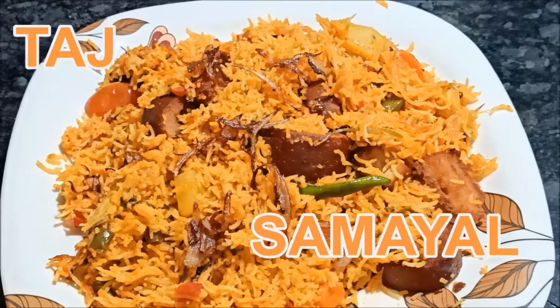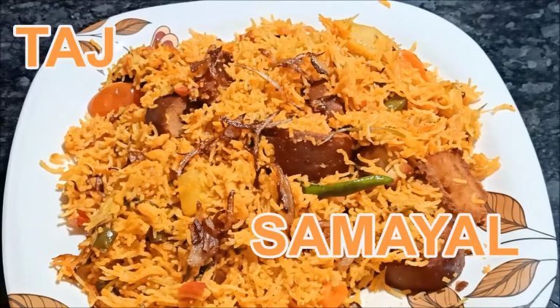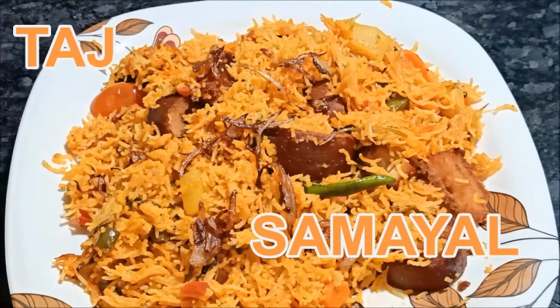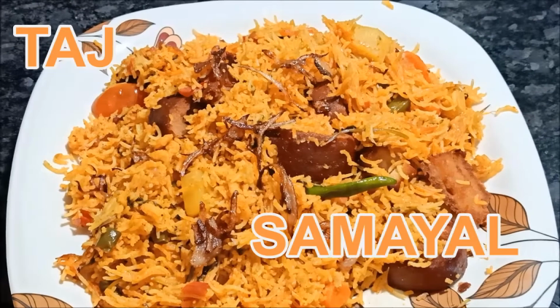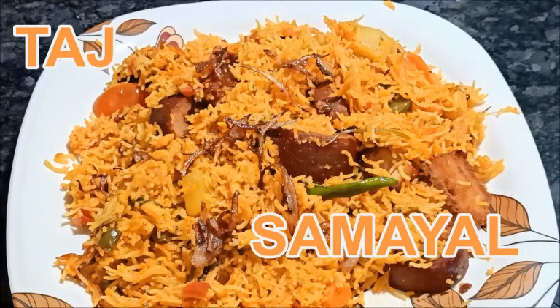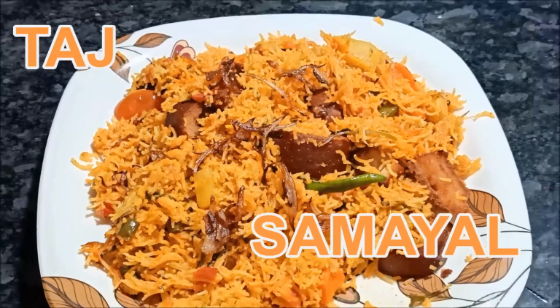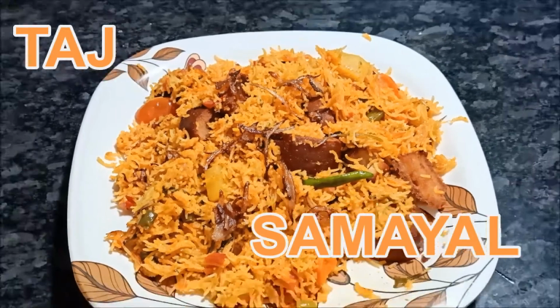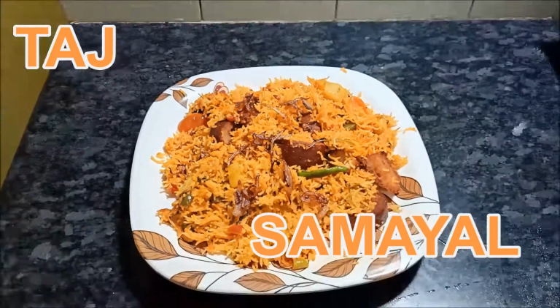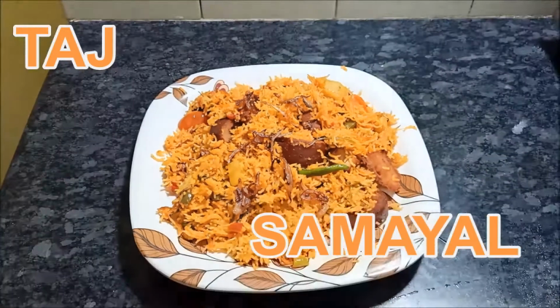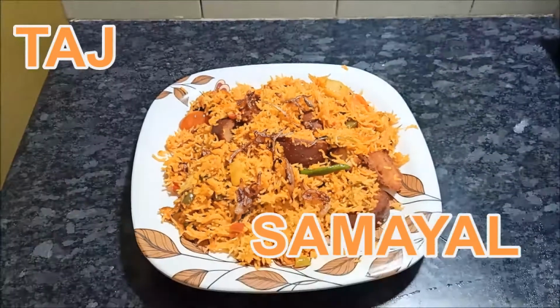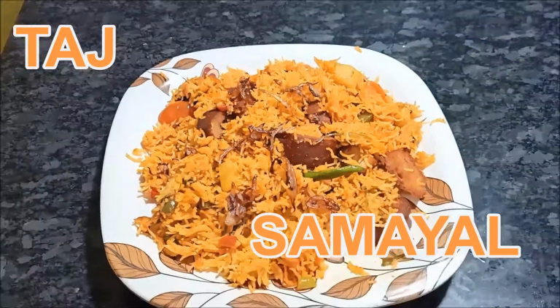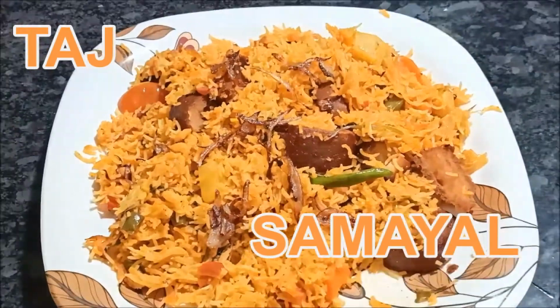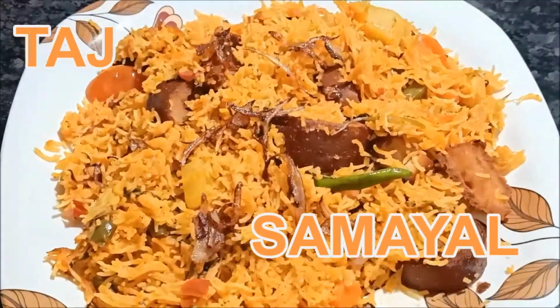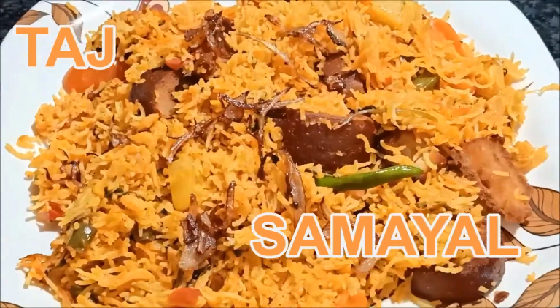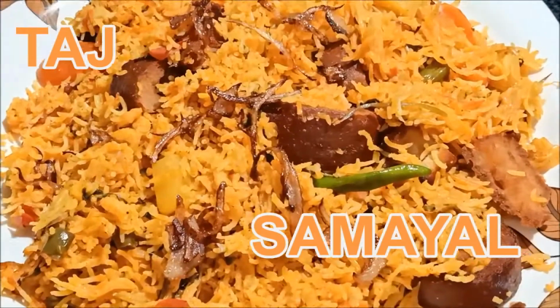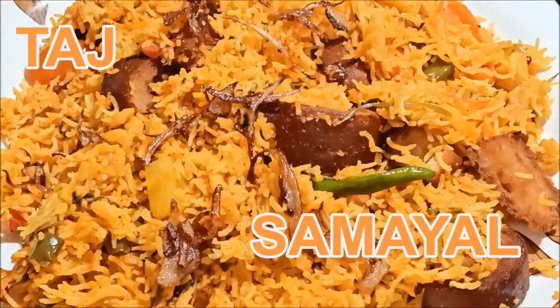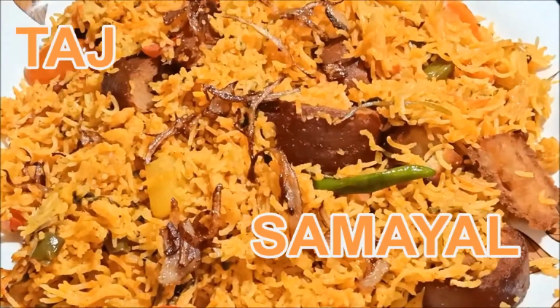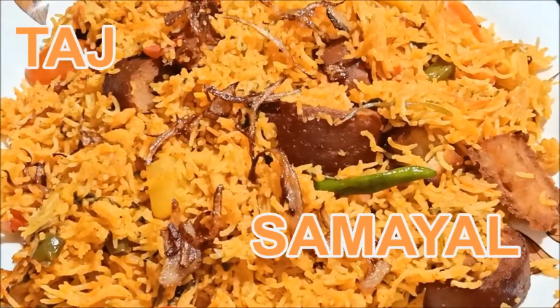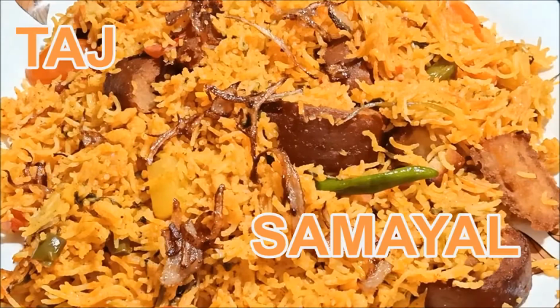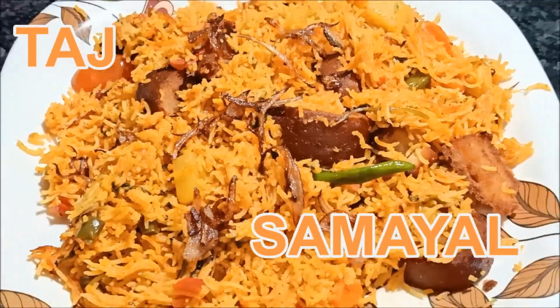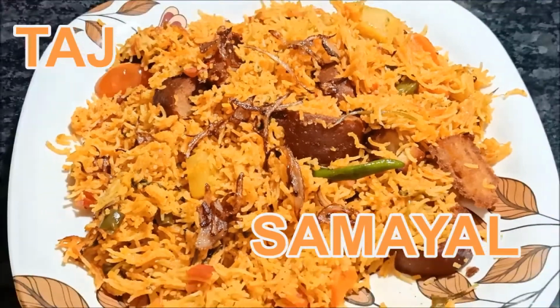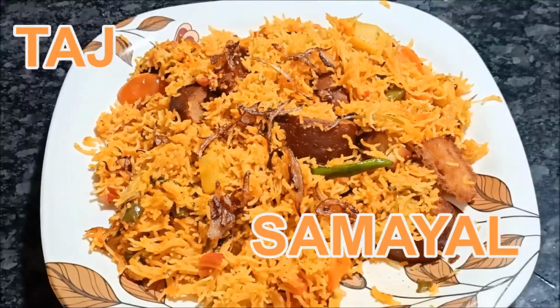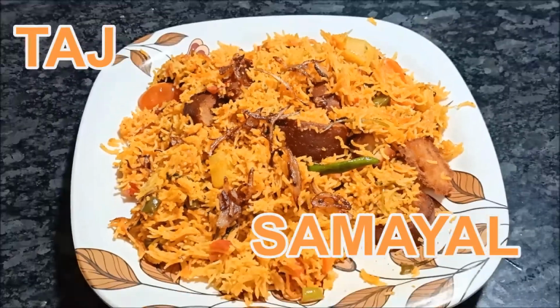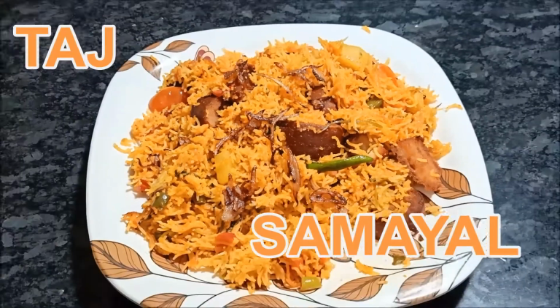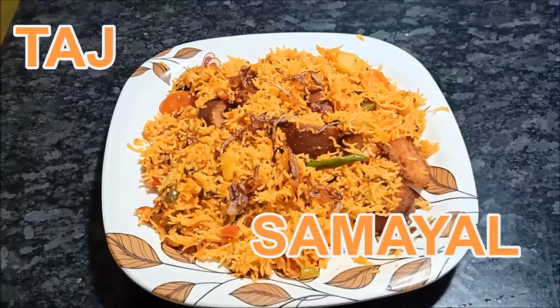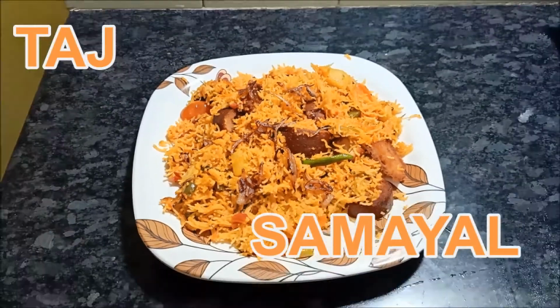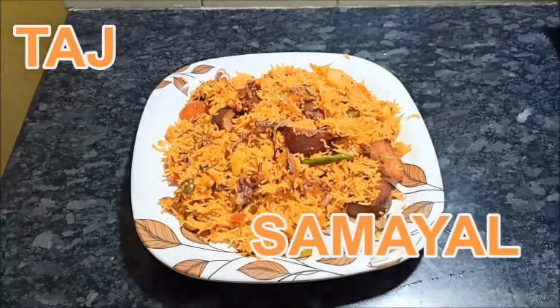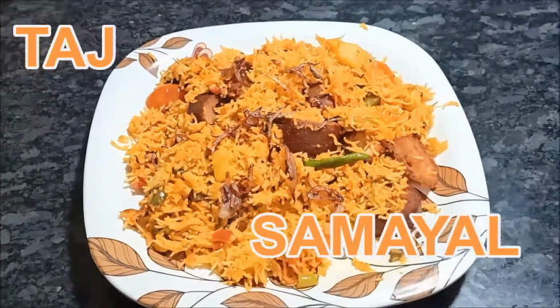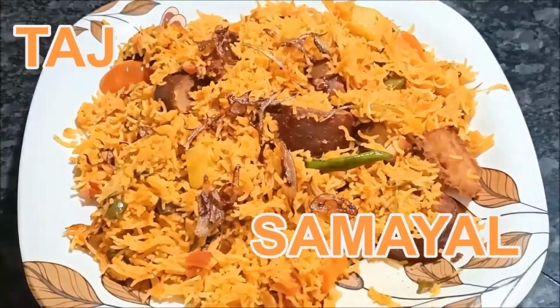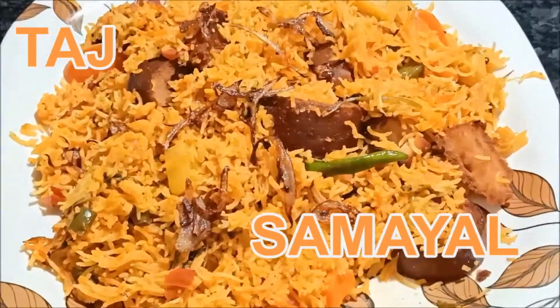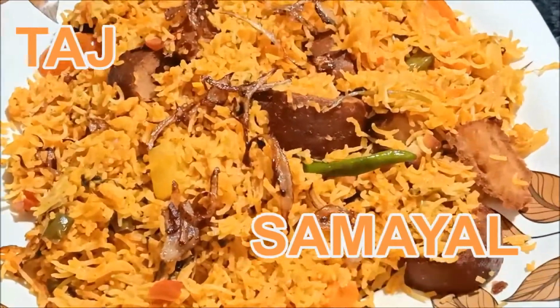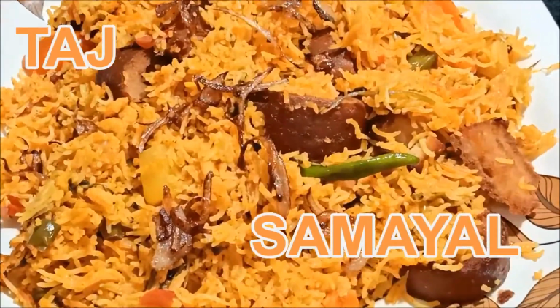Assalamualaikum, welcome to THAAATS SAMAYAL. In this recipe, we will tell you a very tasty and different mixed vegetable prawn biryani.